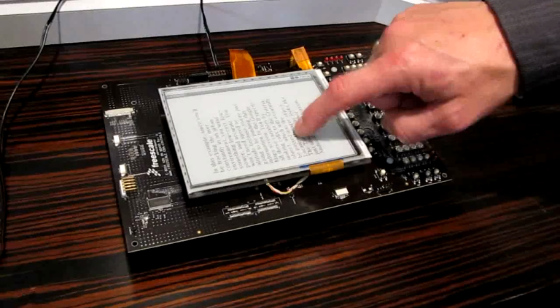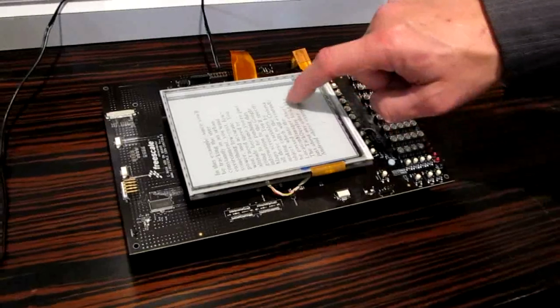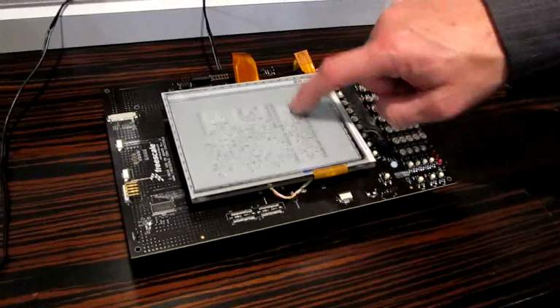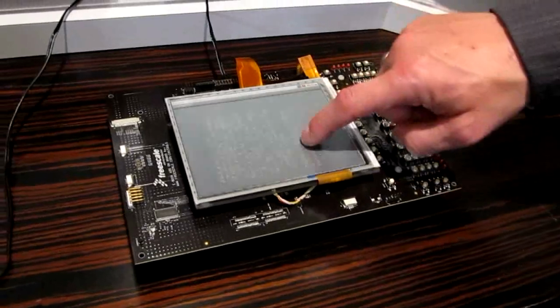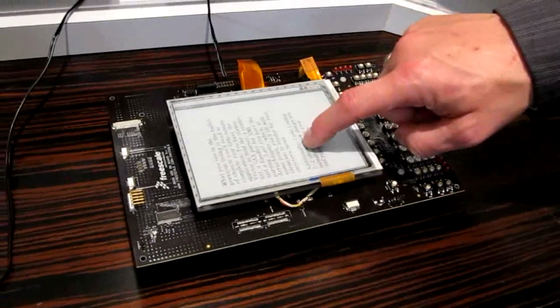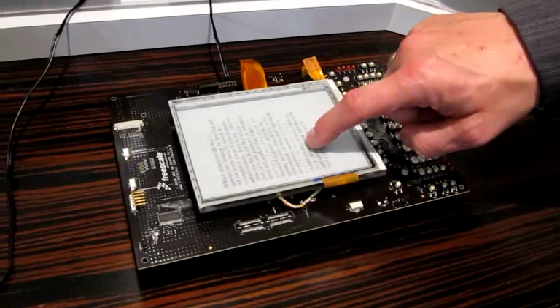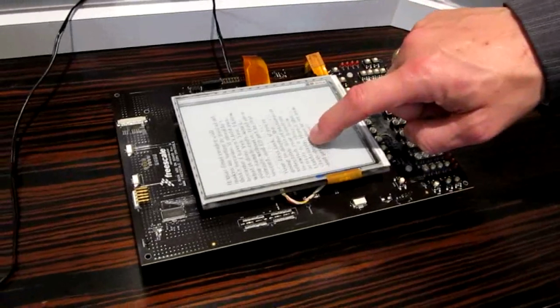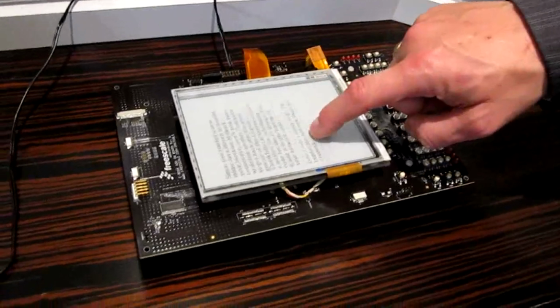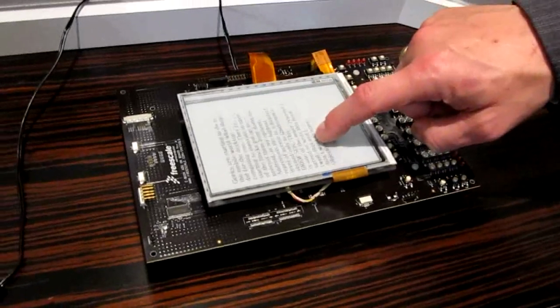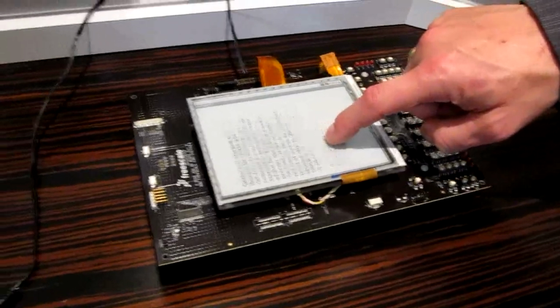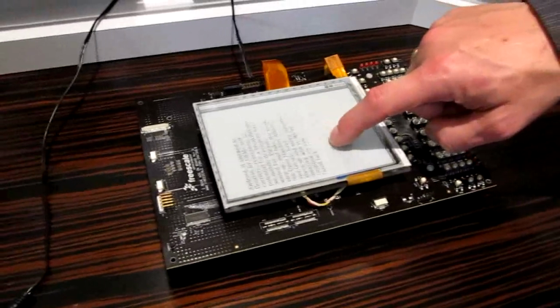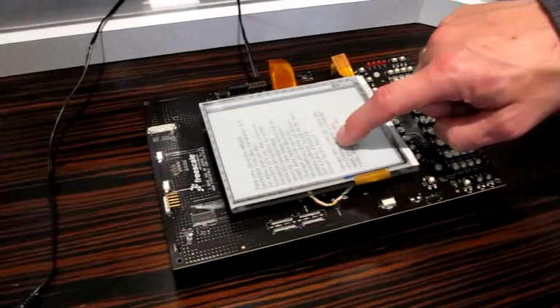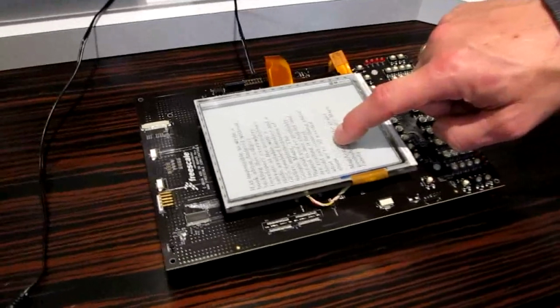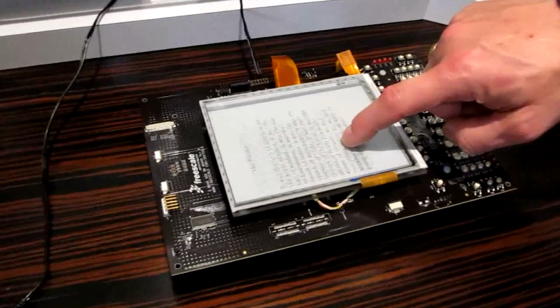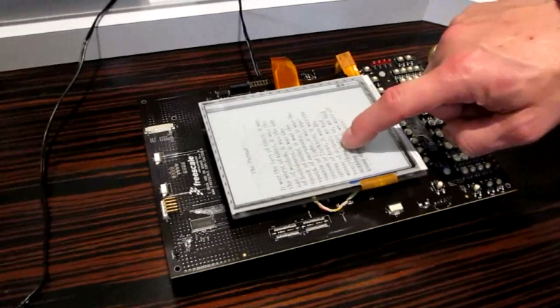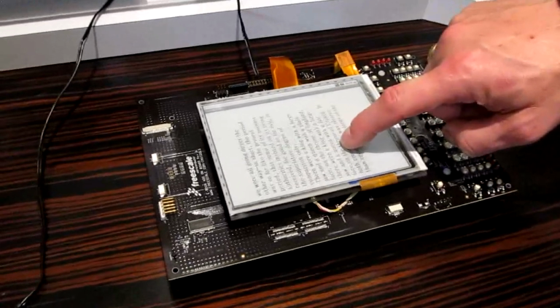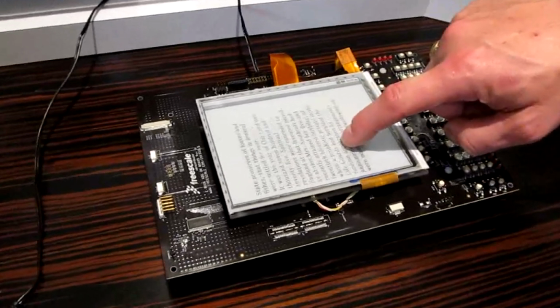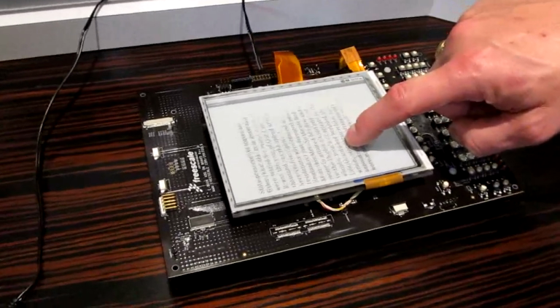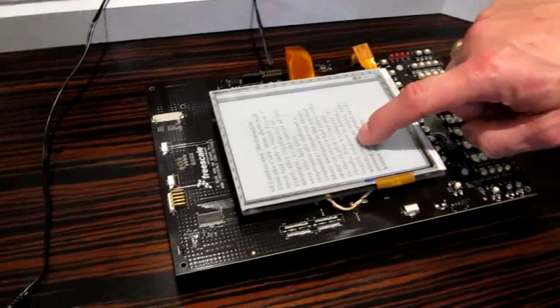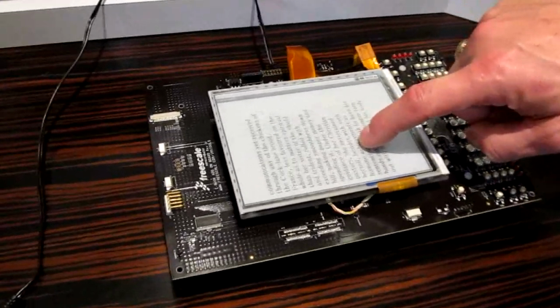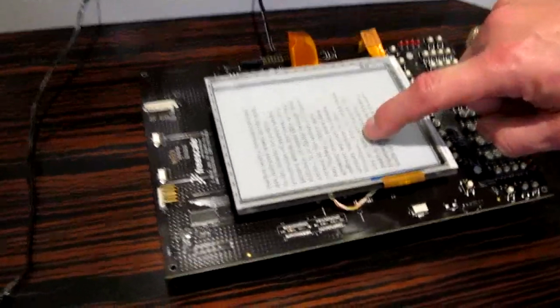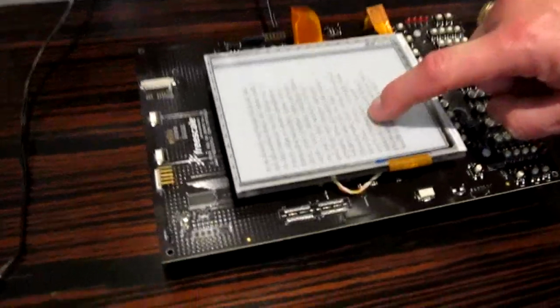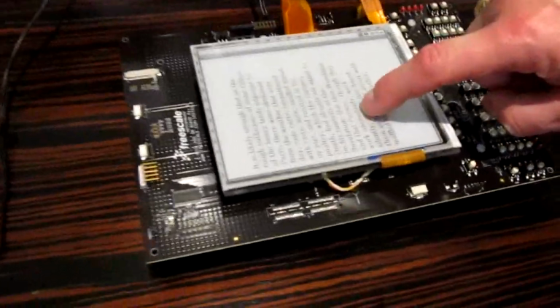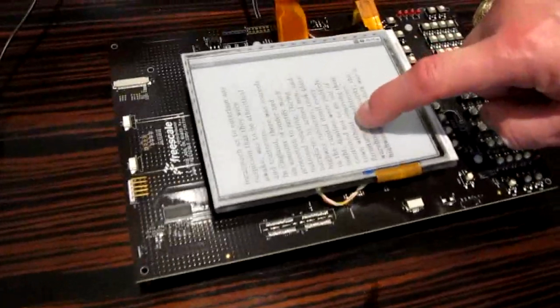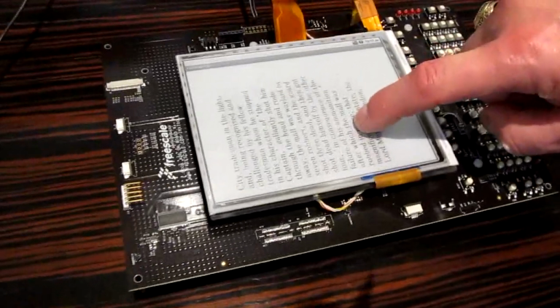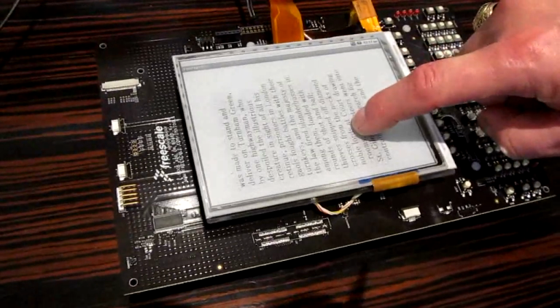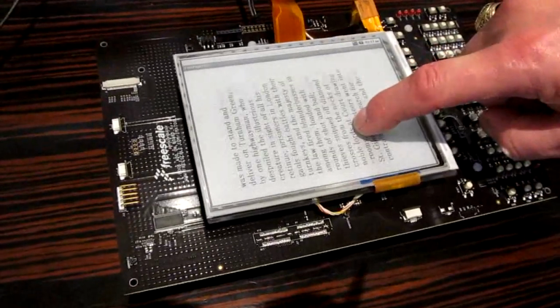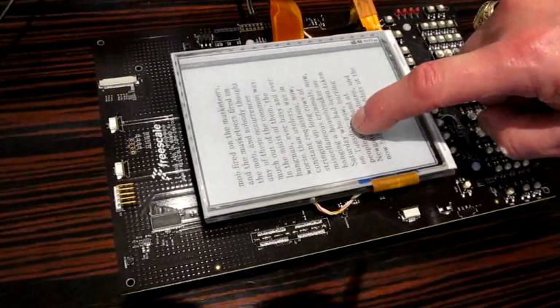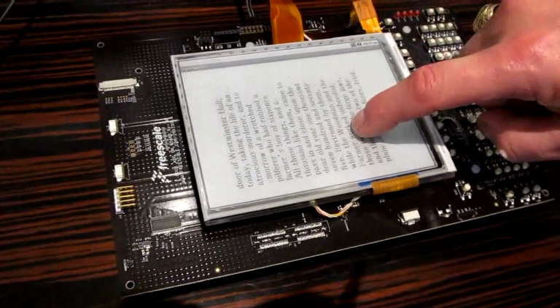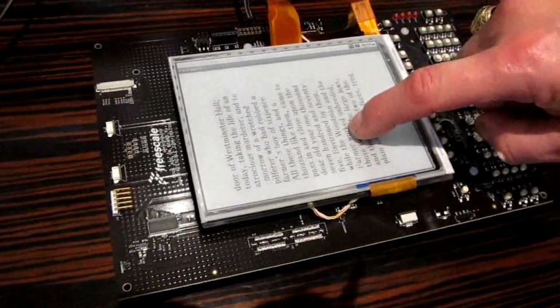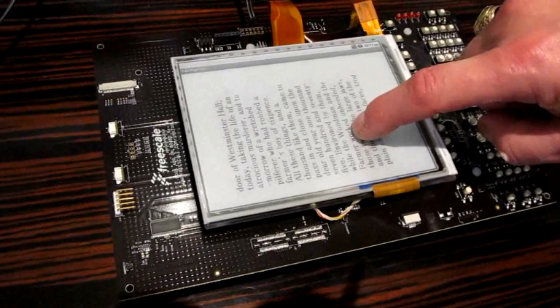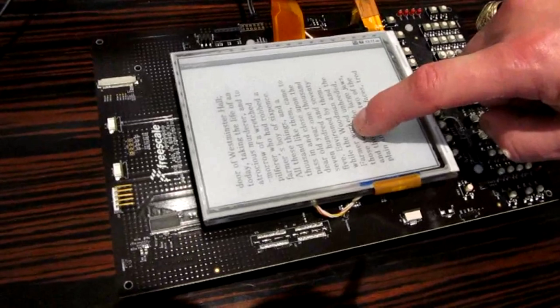We're here with Freescale and we're taking a look at a new controller for E-Ink, showing how fast you can do page turns.